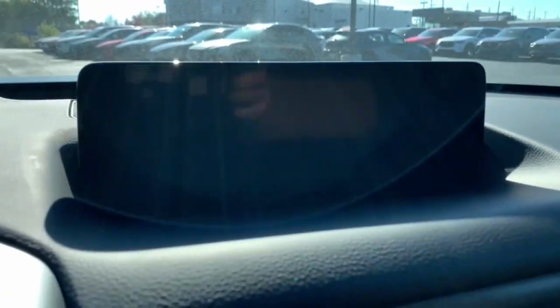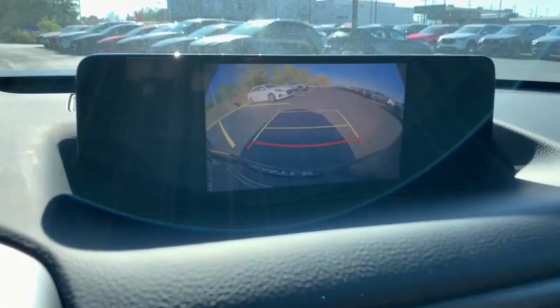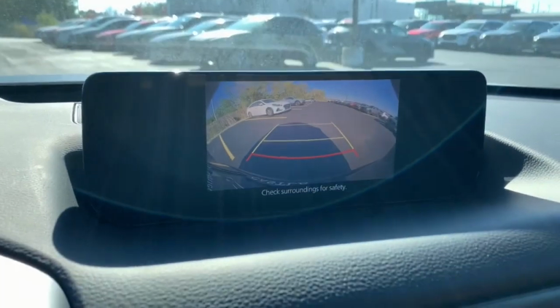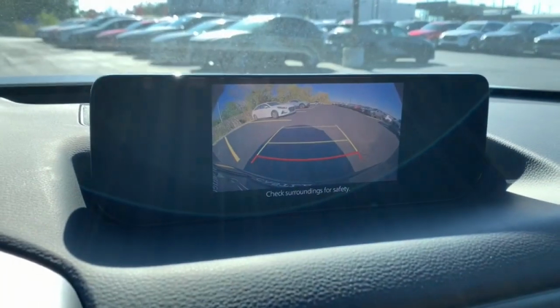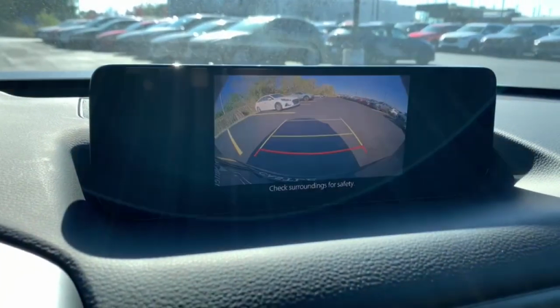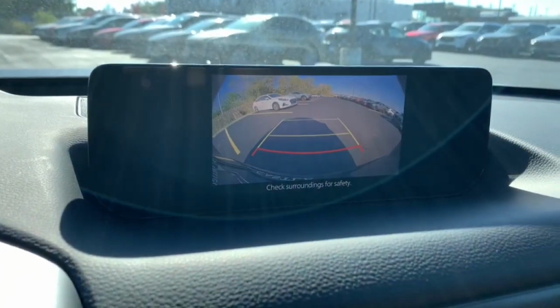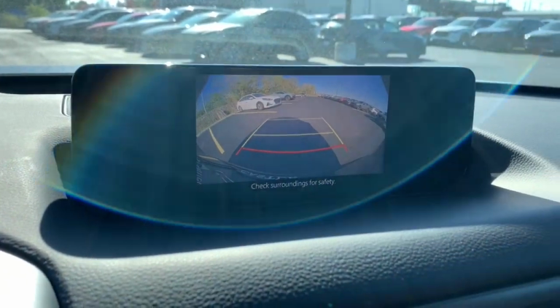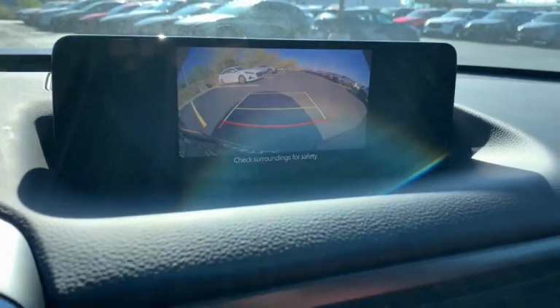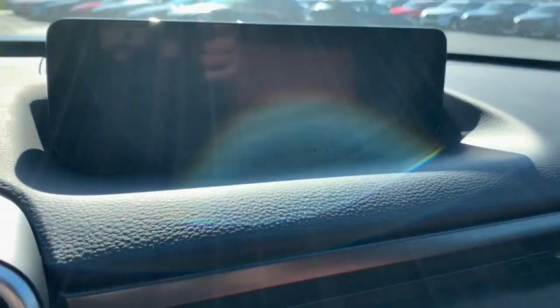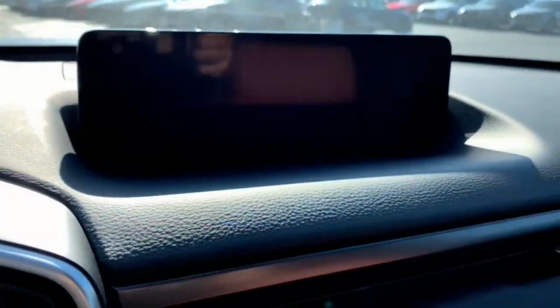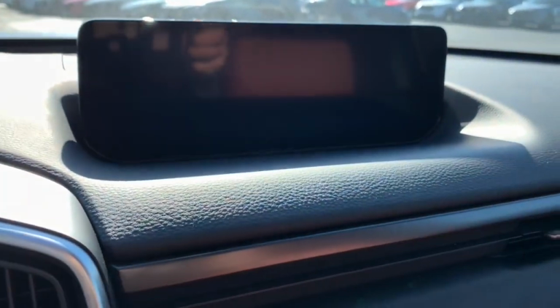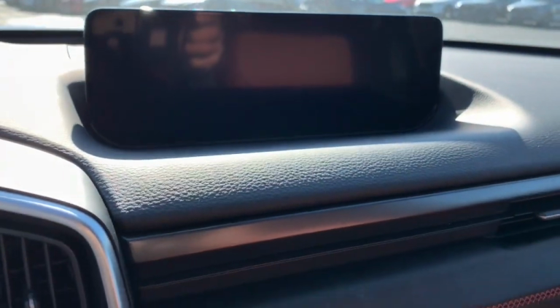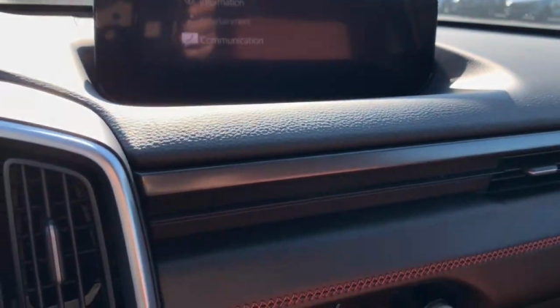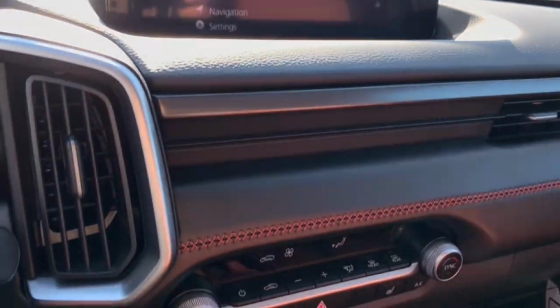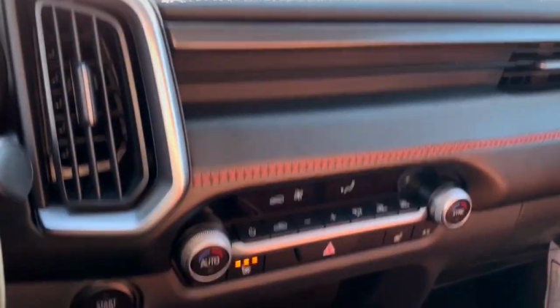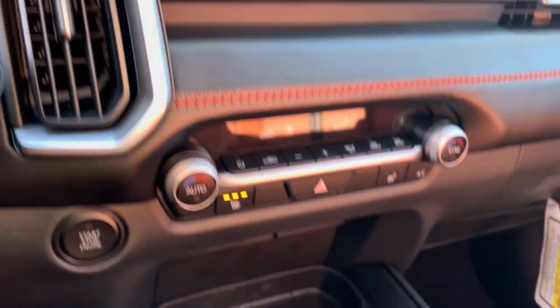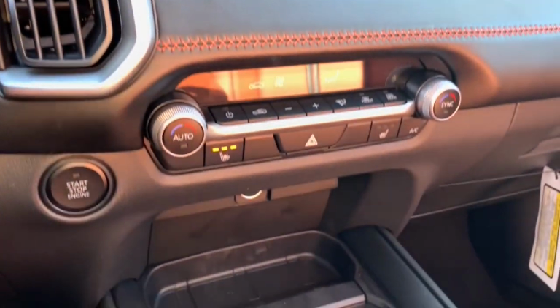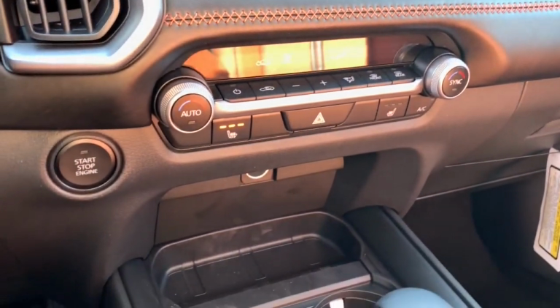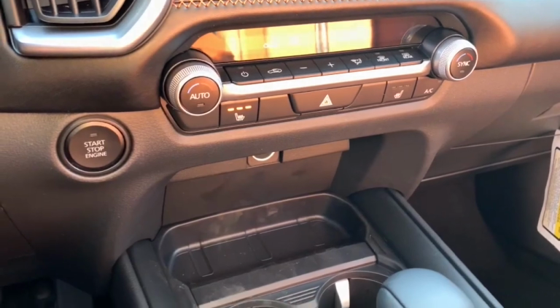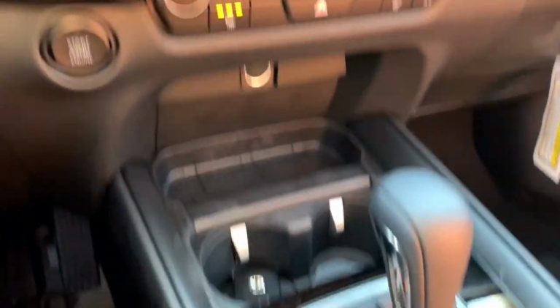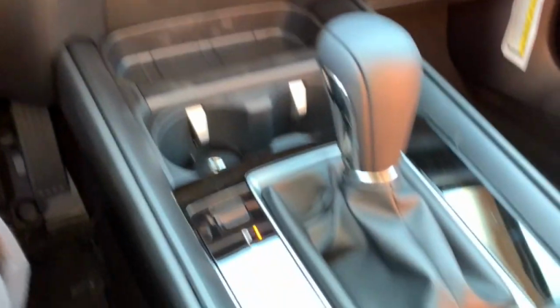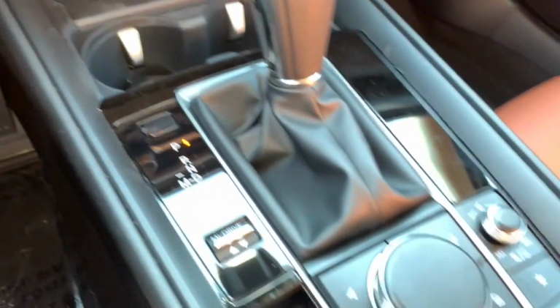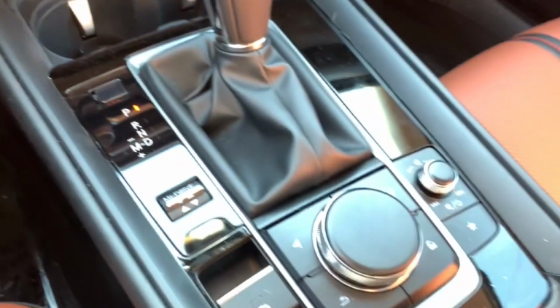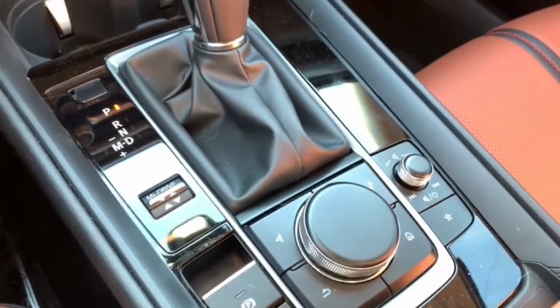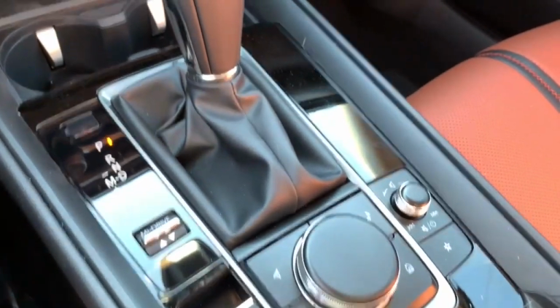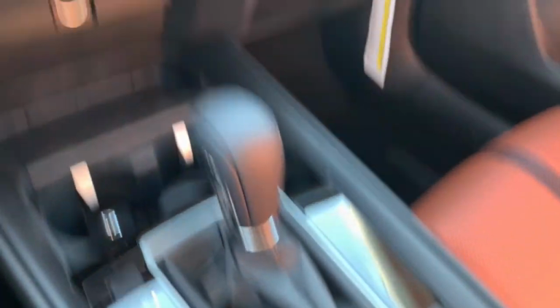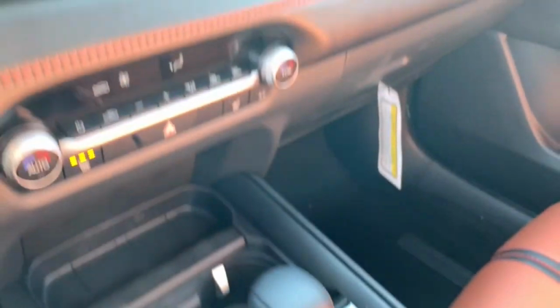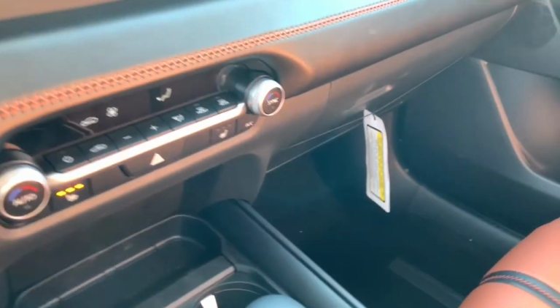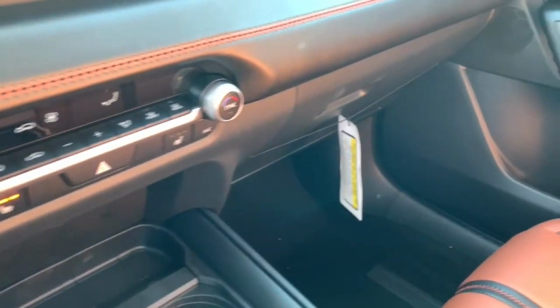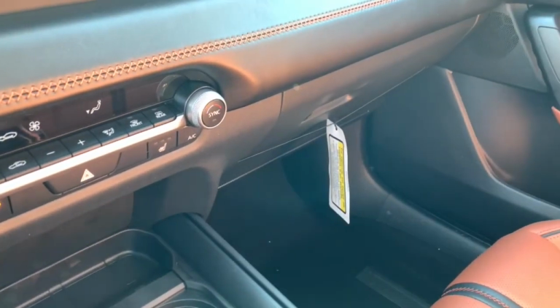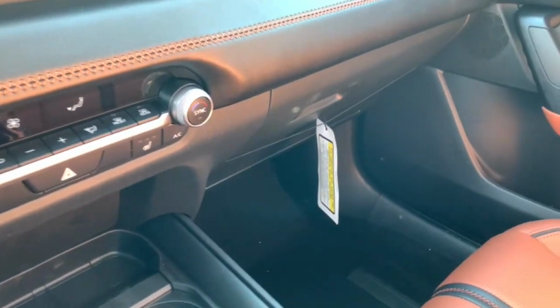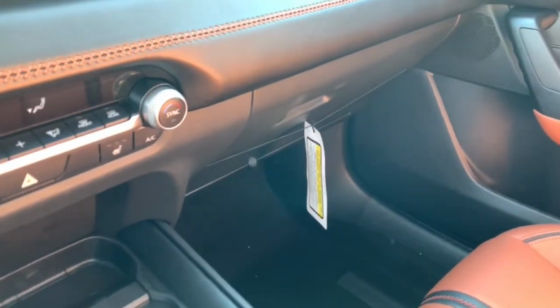Elevate your outdoor lifestyle in this refined CX-50. Come in for a test drive. Our team will make it the best part of your day.